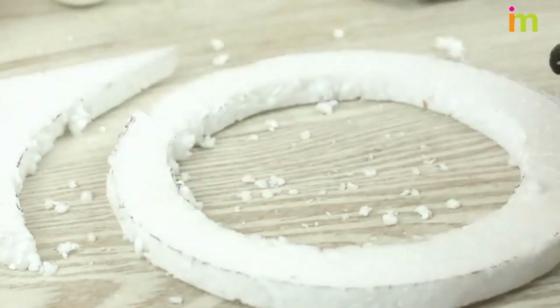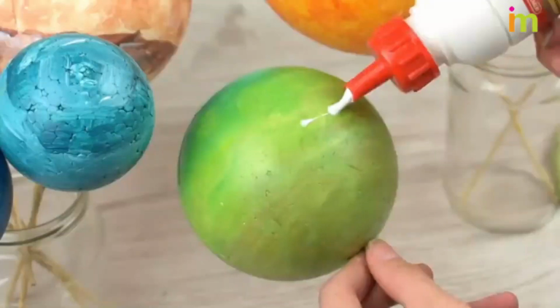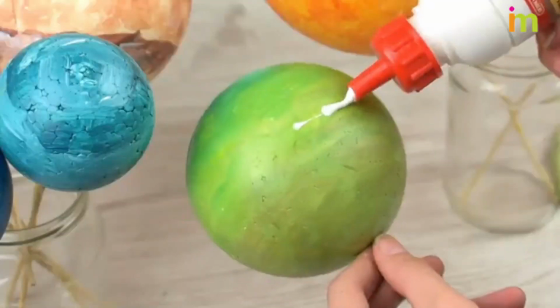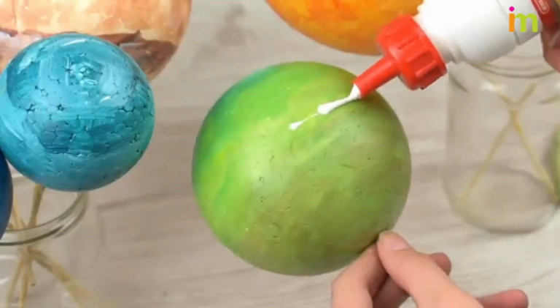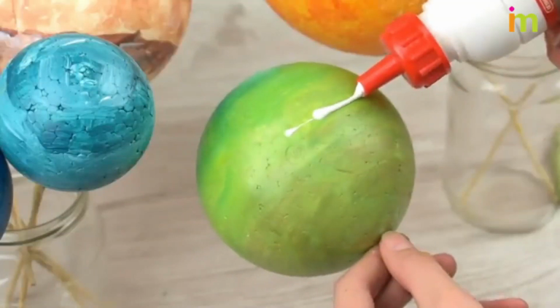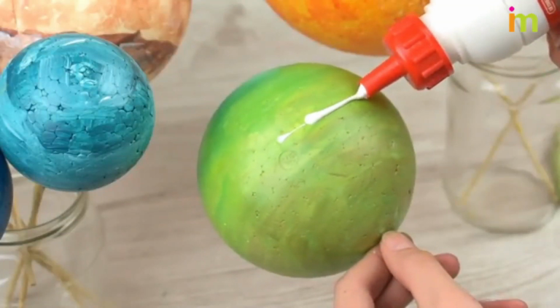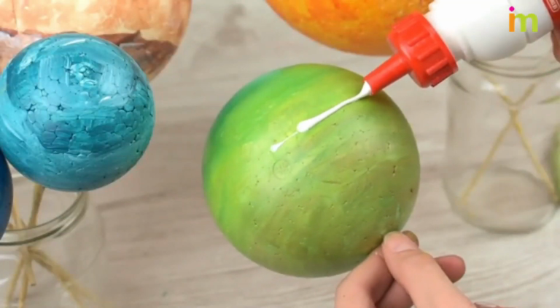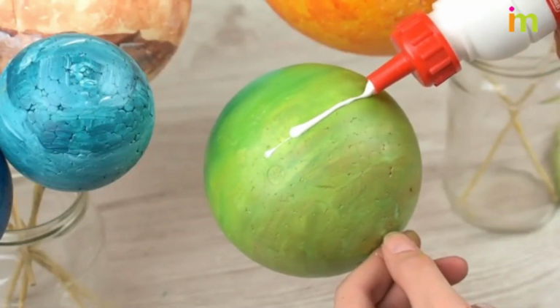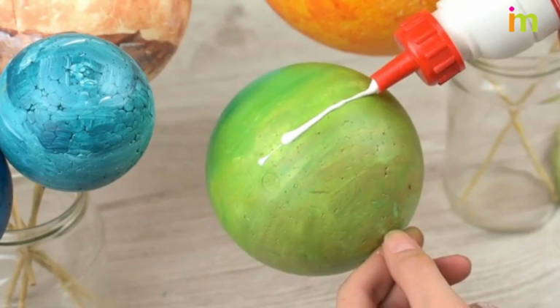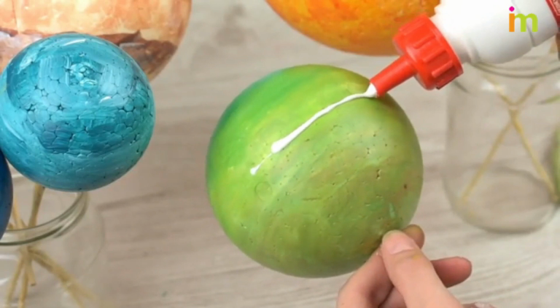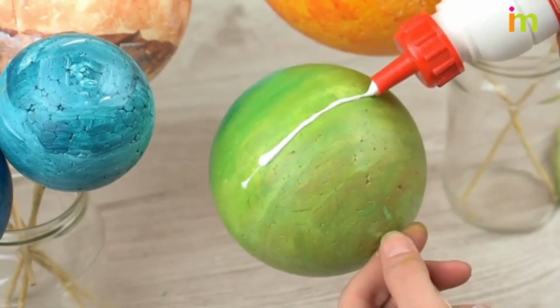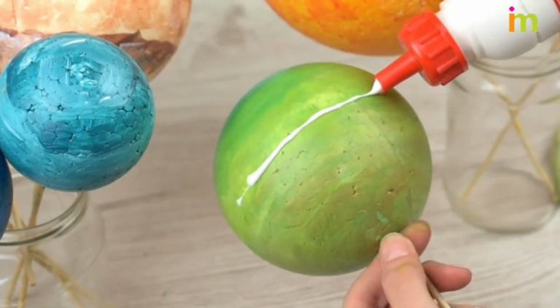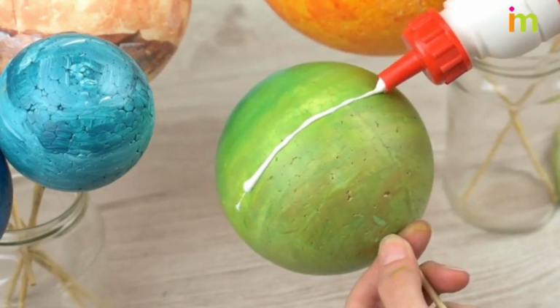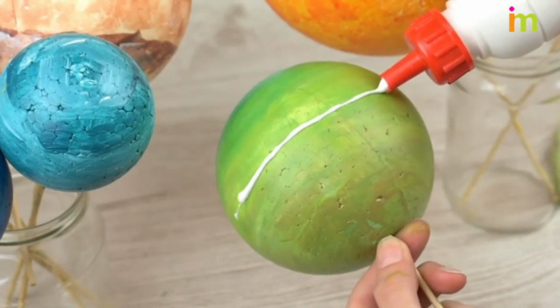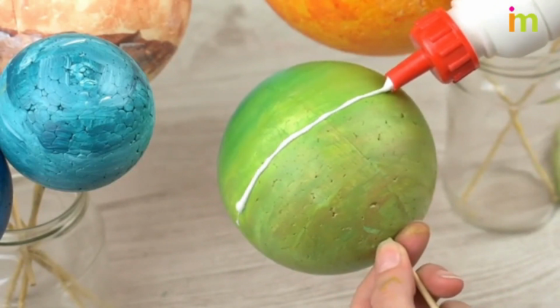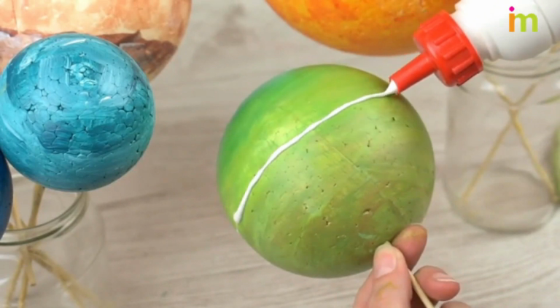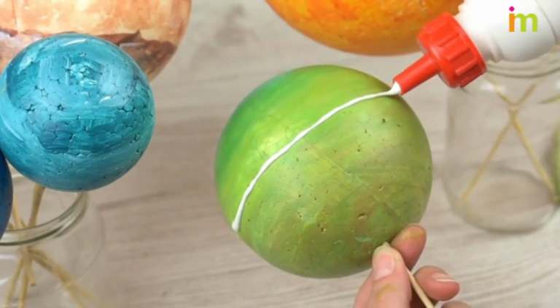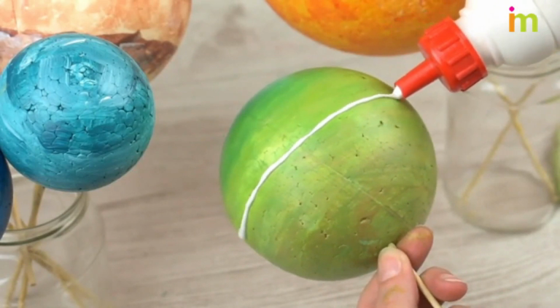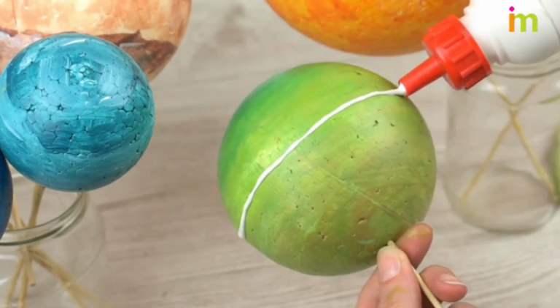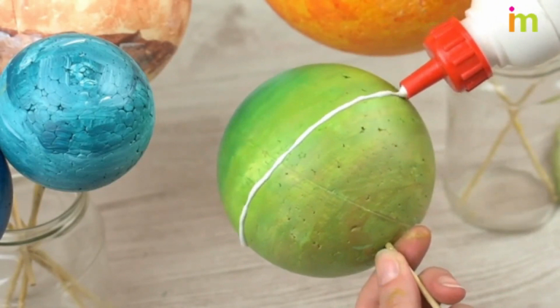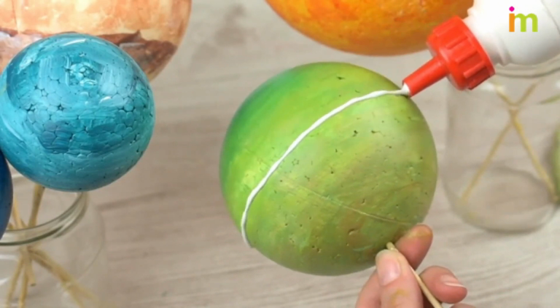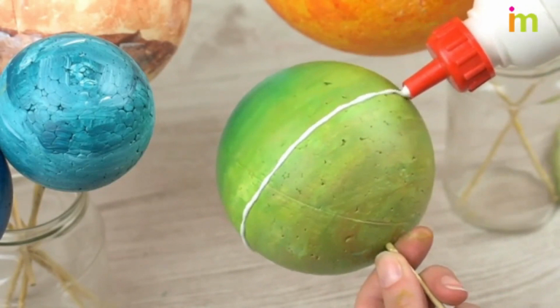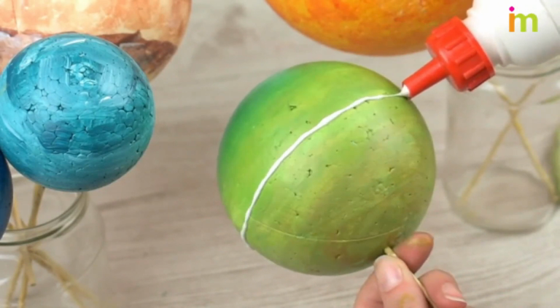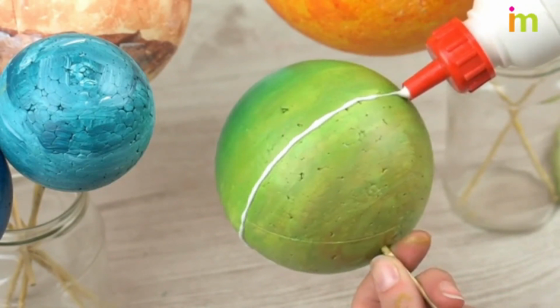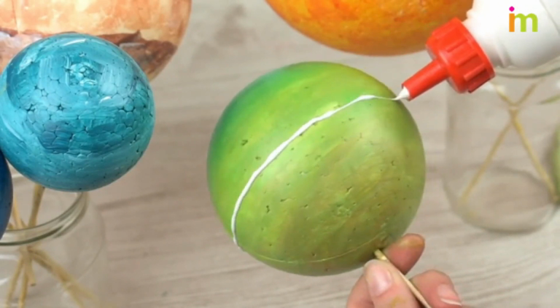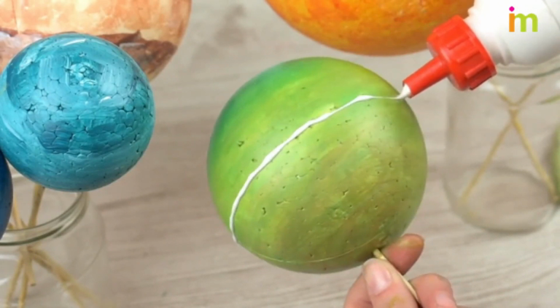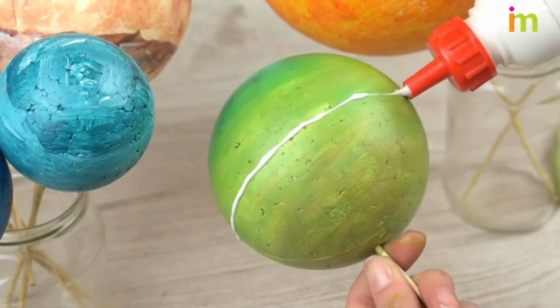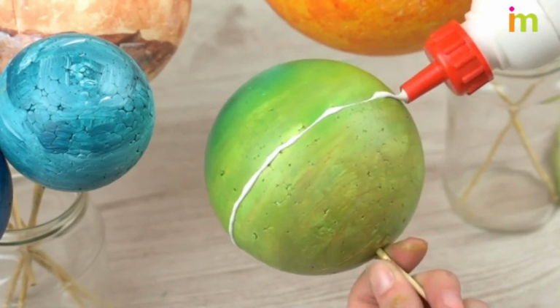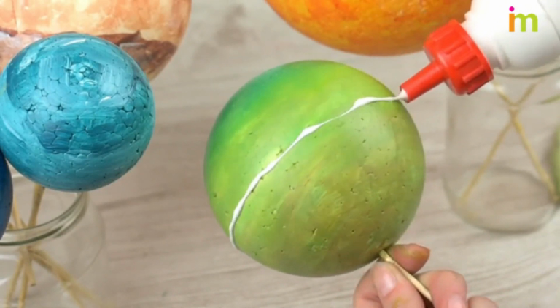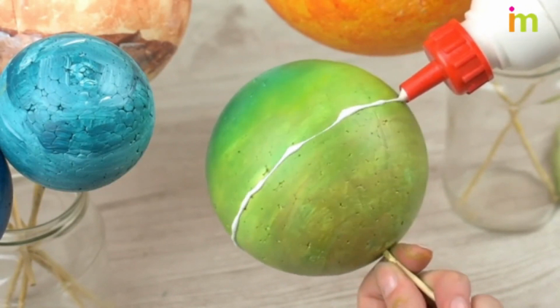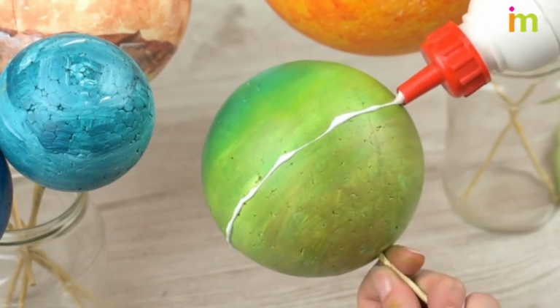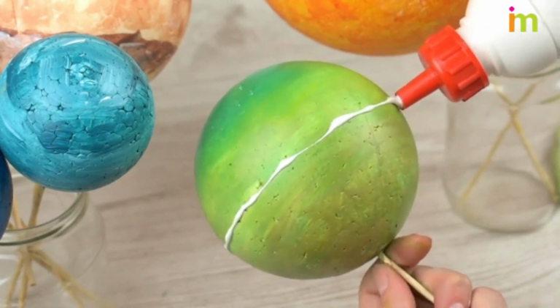Put Saturn together. Saturn is more complicated than the other planets due to its rings.